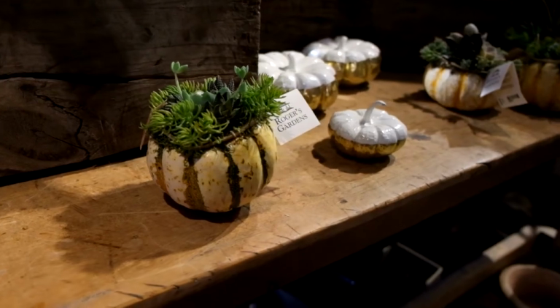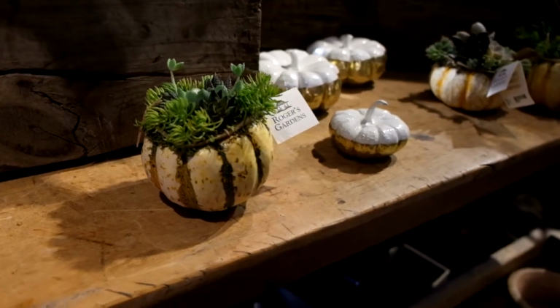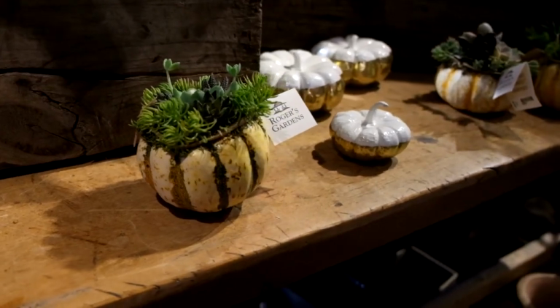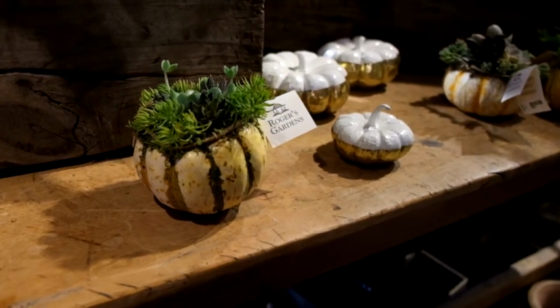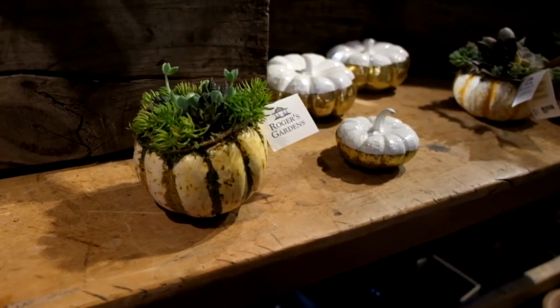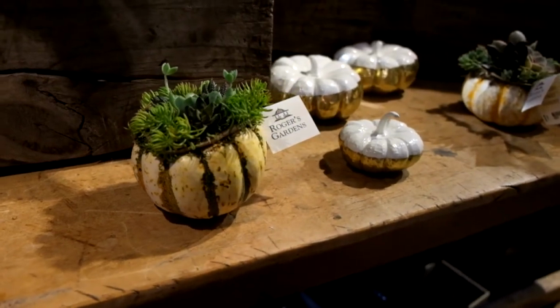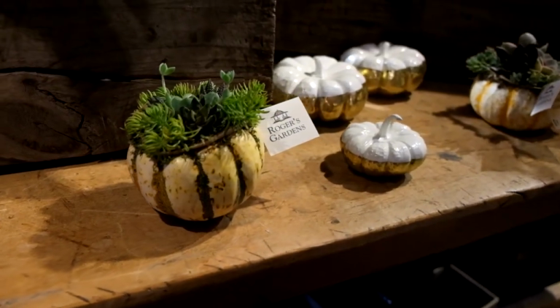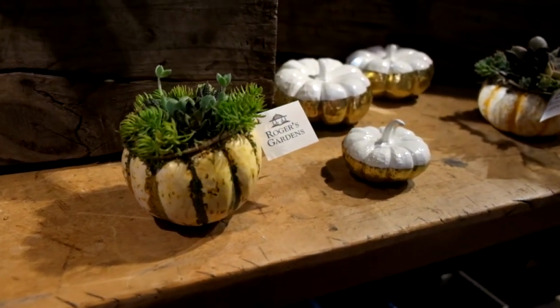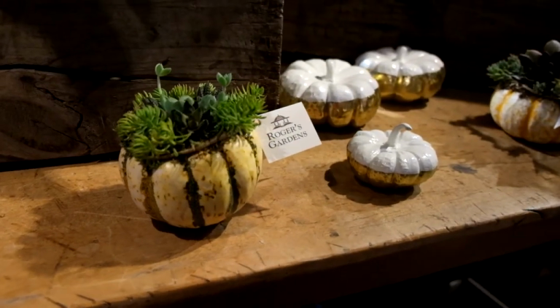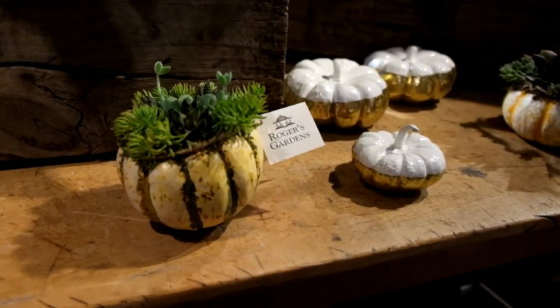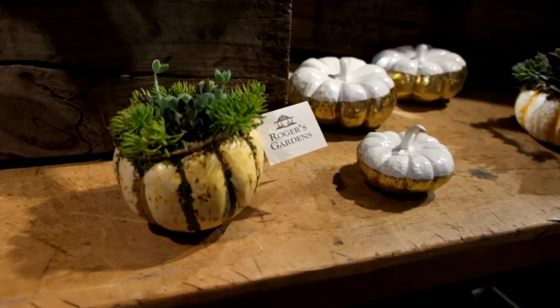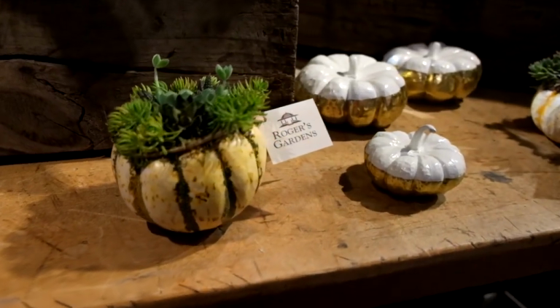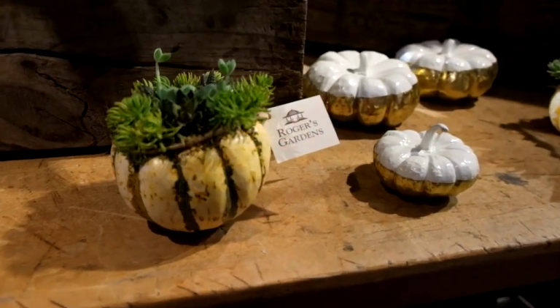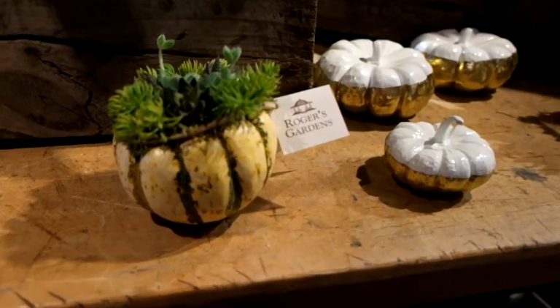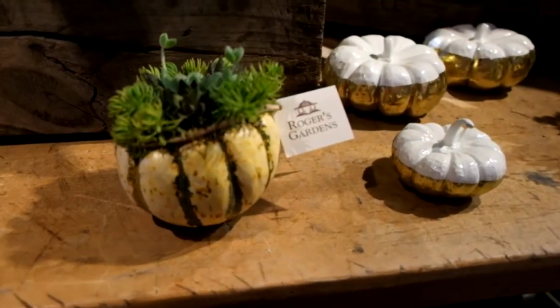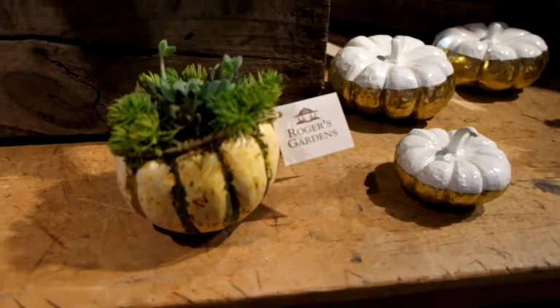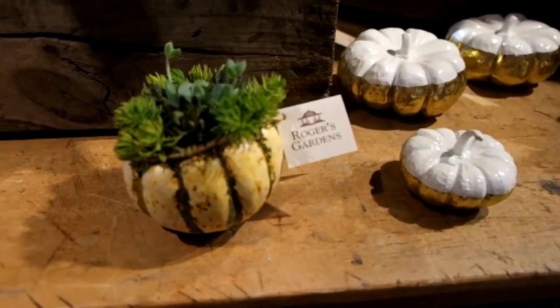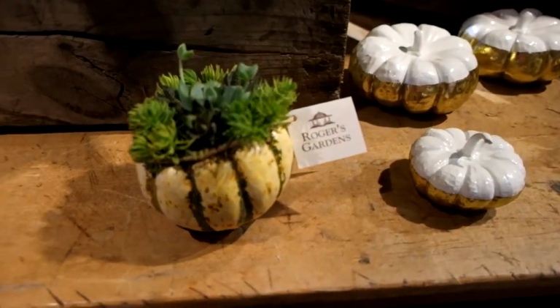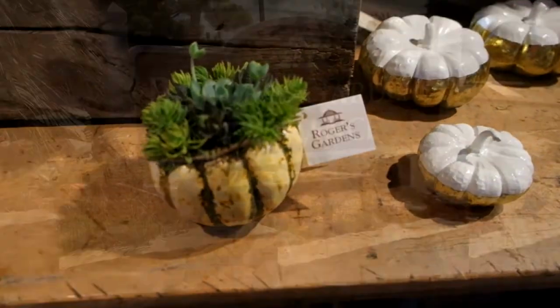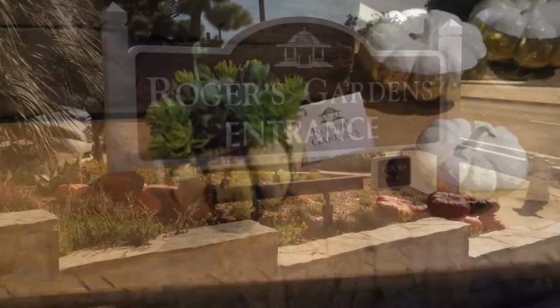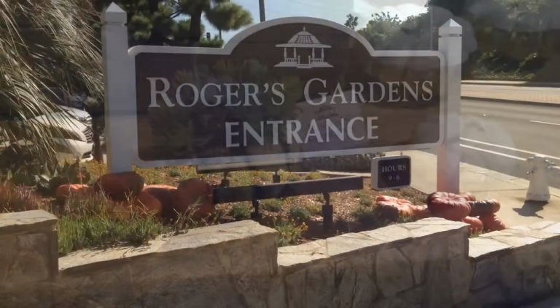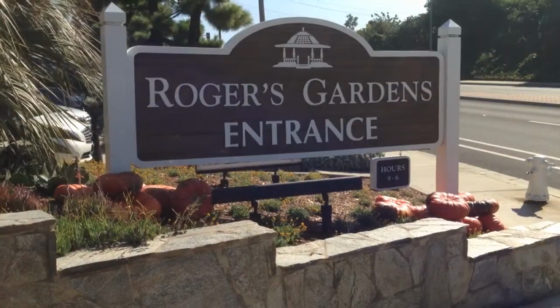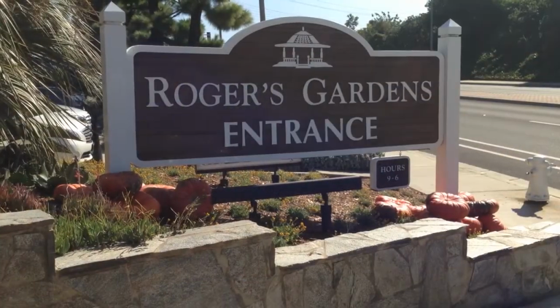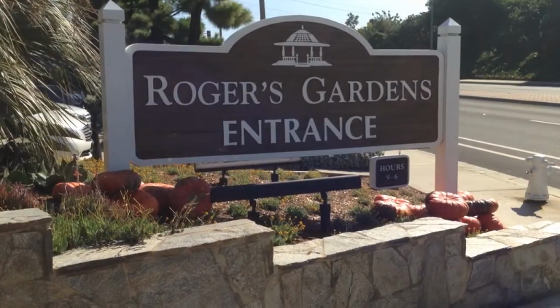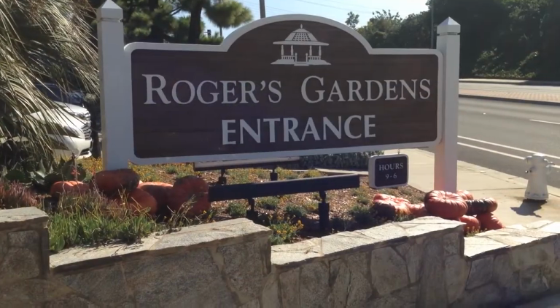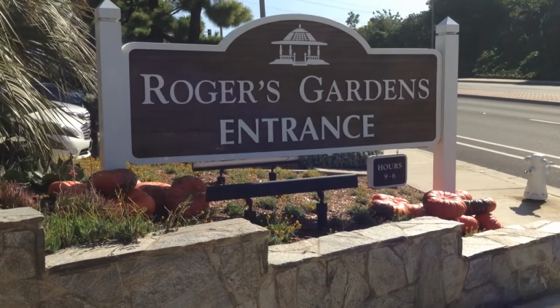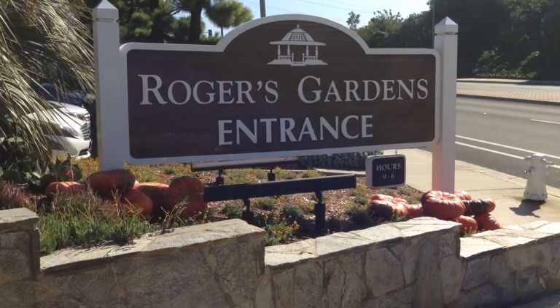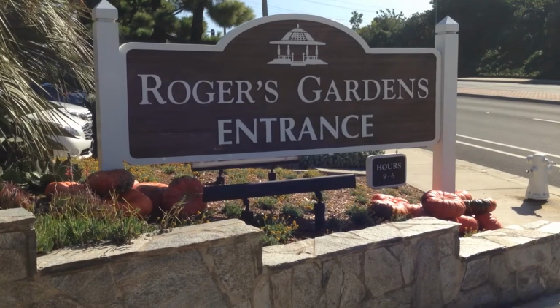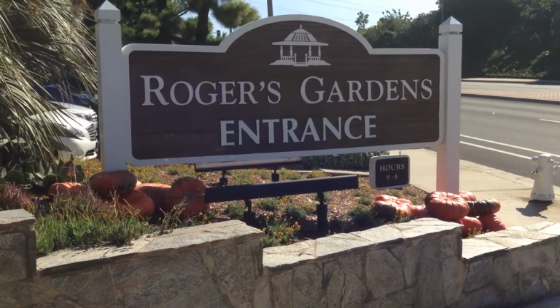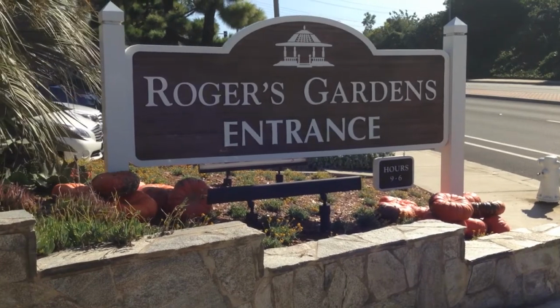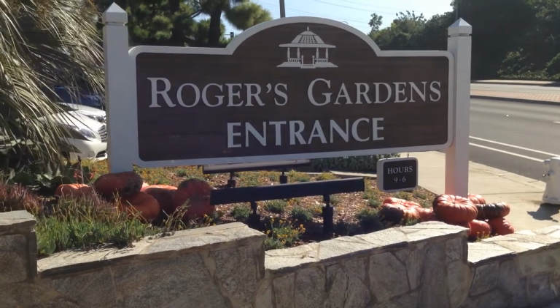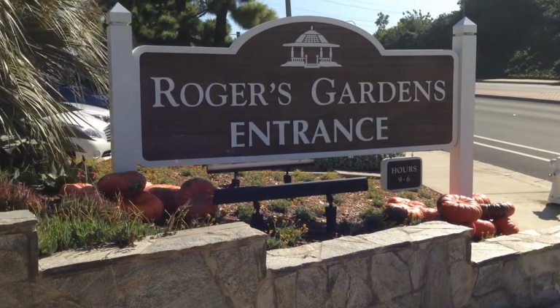Thanks so much for watching. We'll see you later. Again, this is Rex Sherwood at Rogers Gardens Nursery in Corona Del Mar.